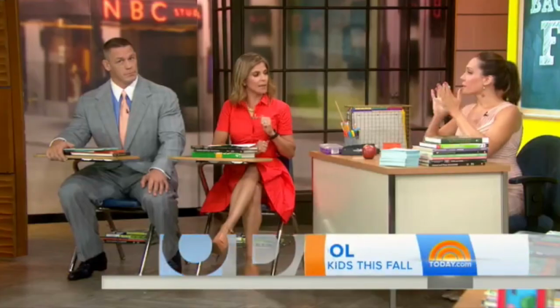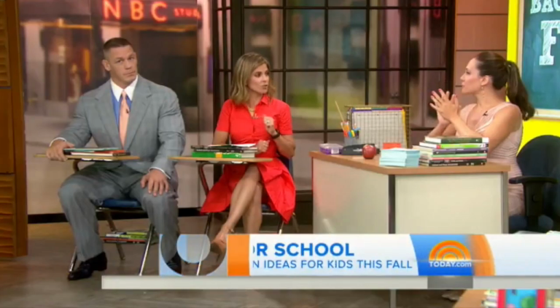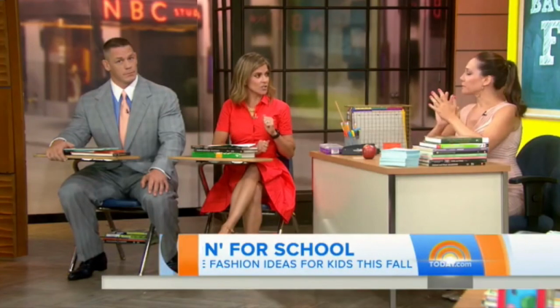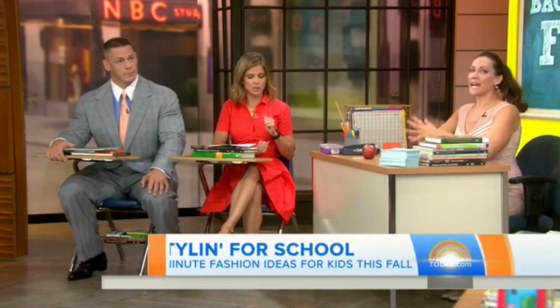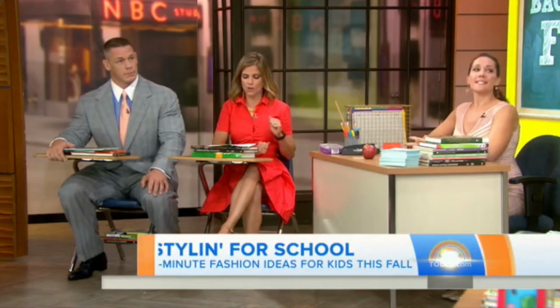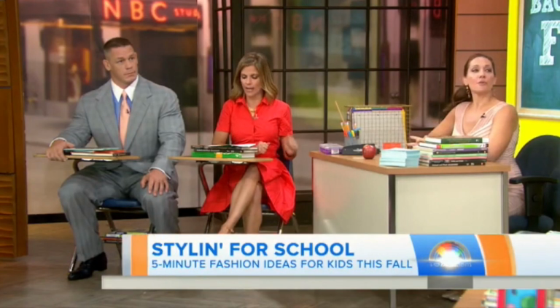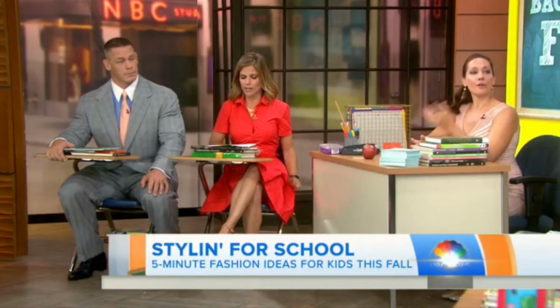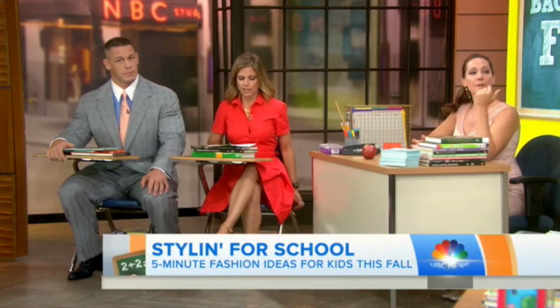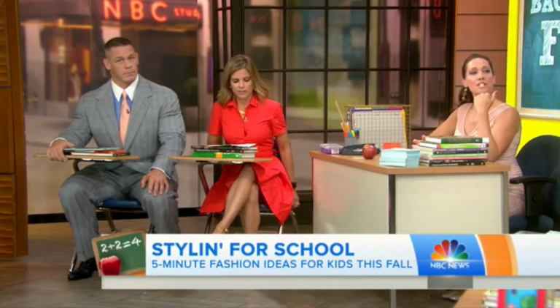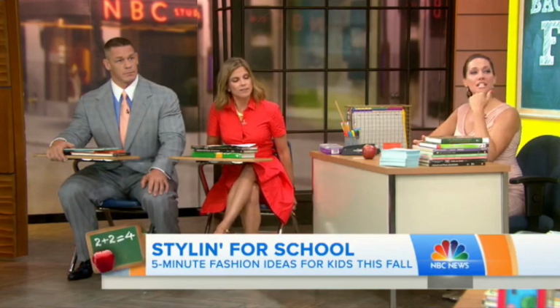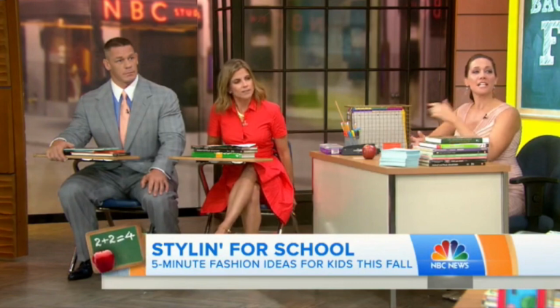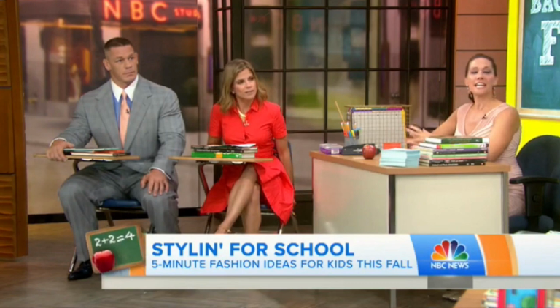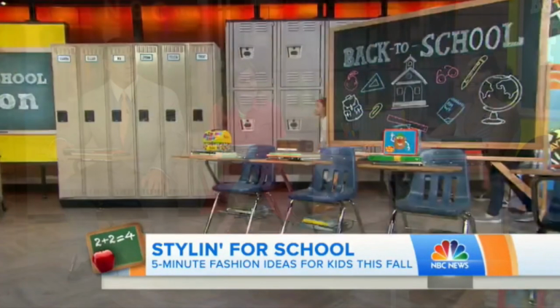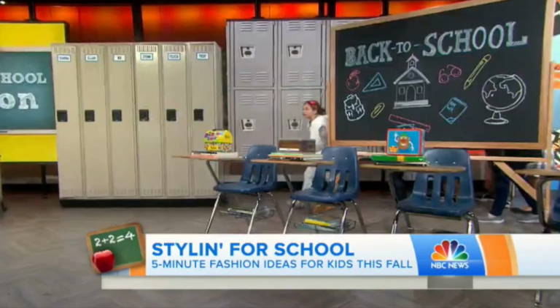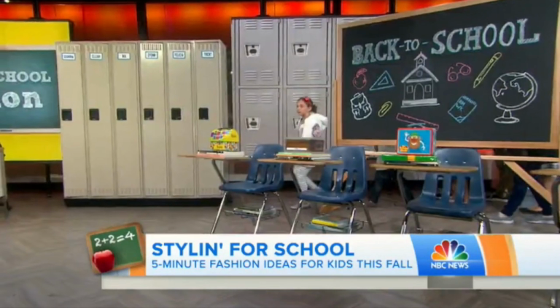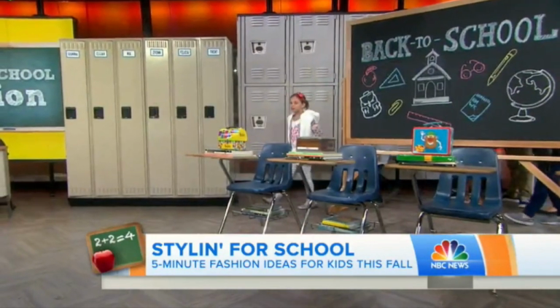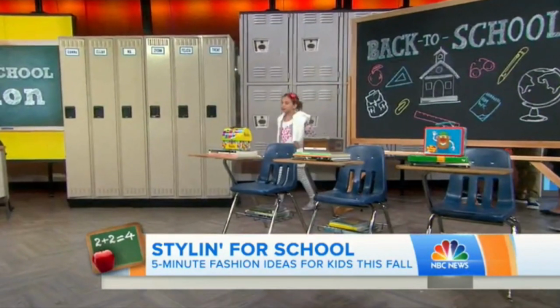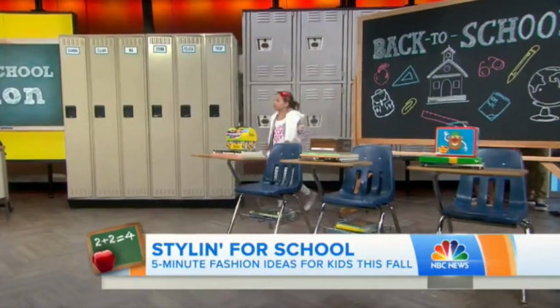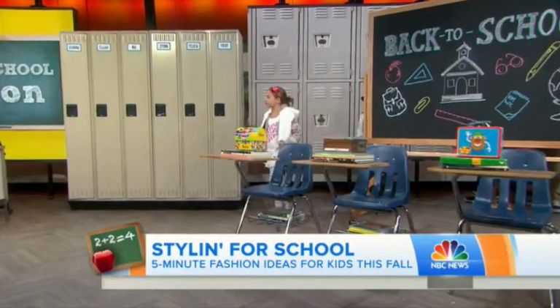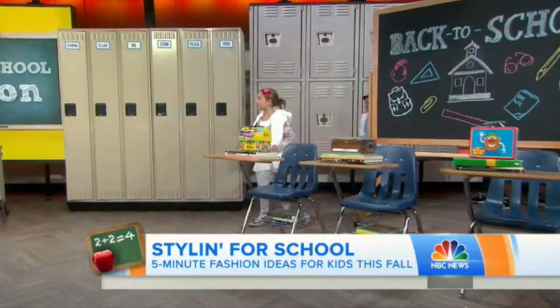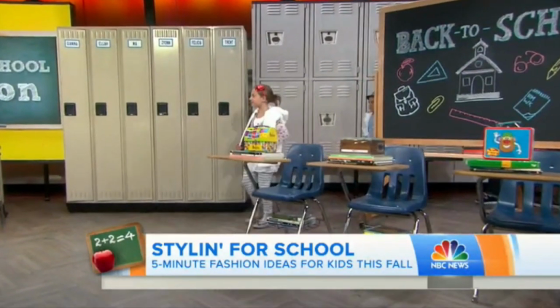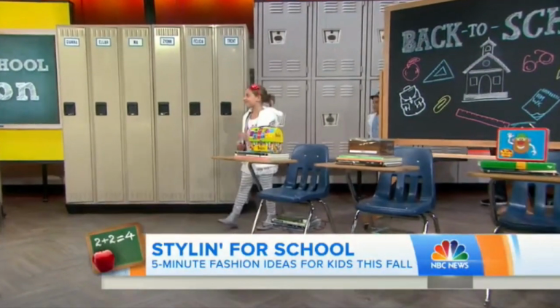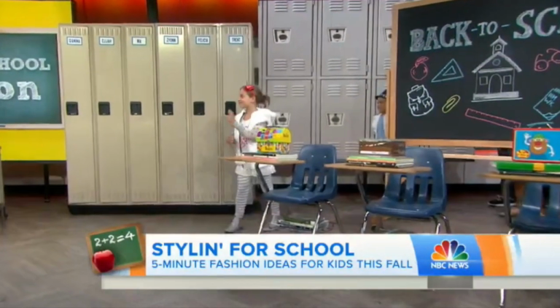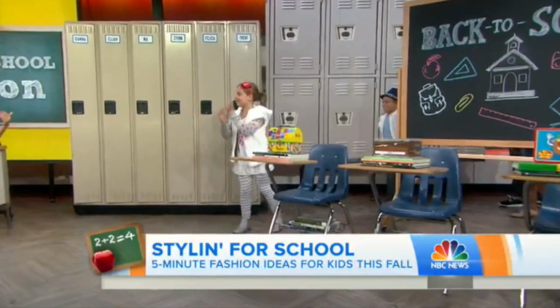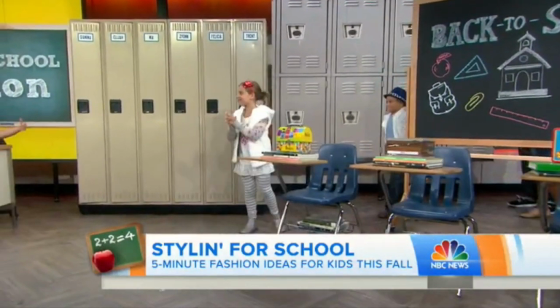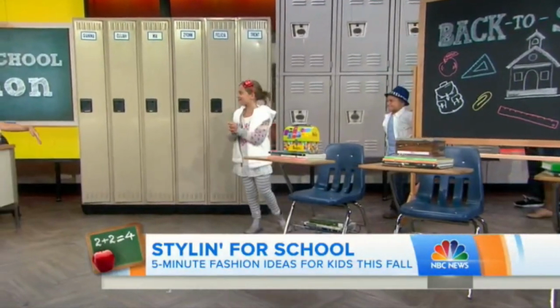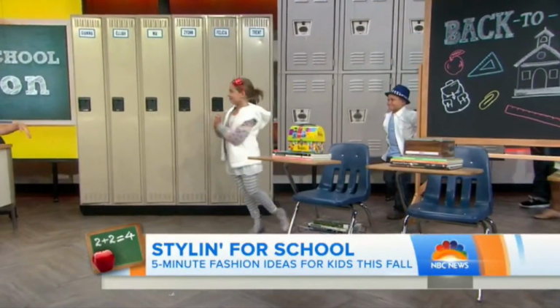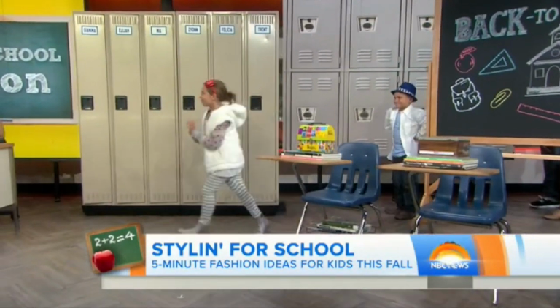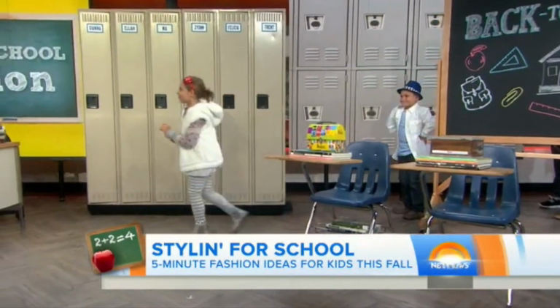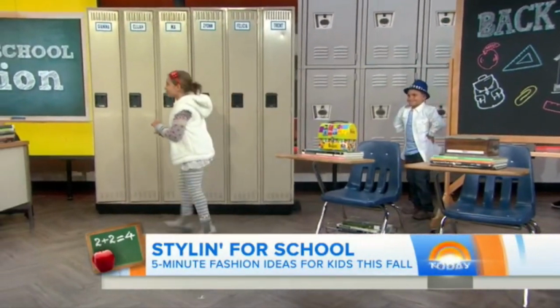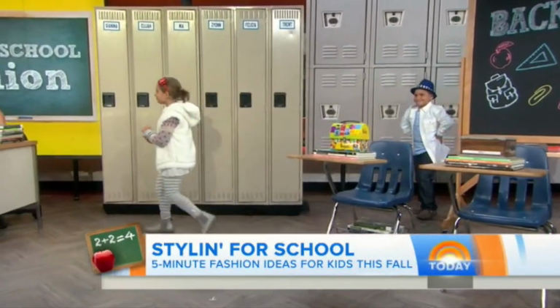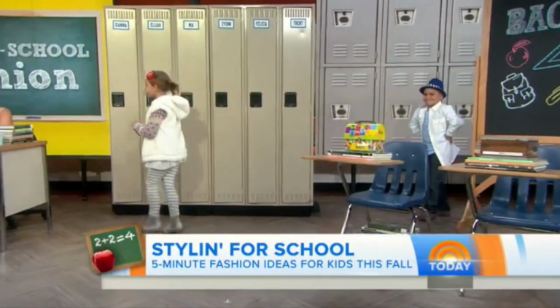Let's start with elementary school. First, we have Gigi — this is my daughter, by the way. Come on out, Gigi.